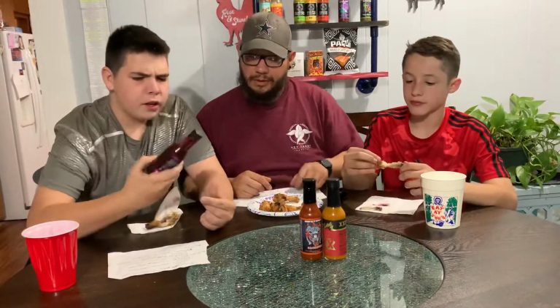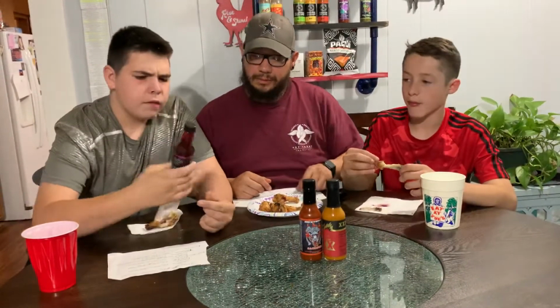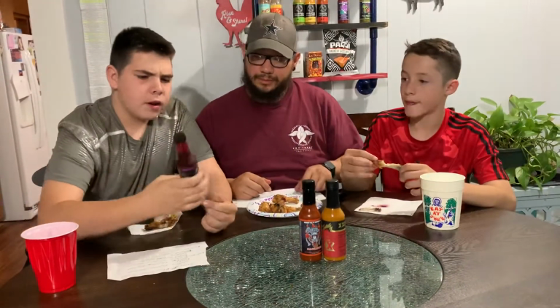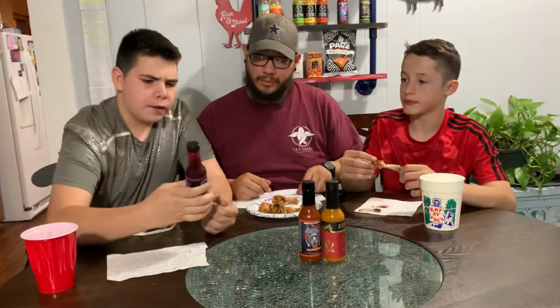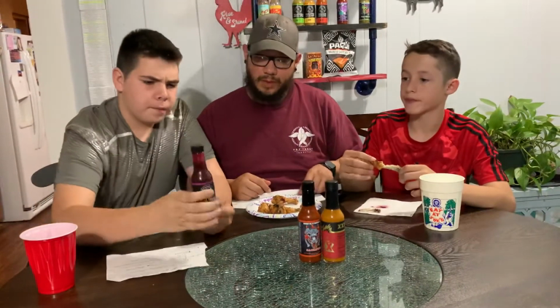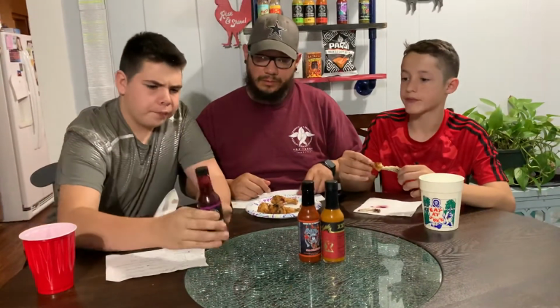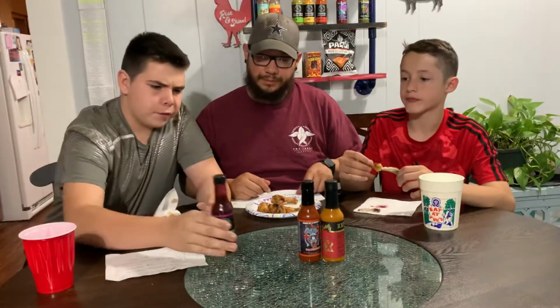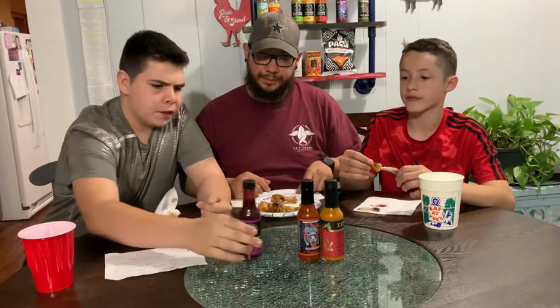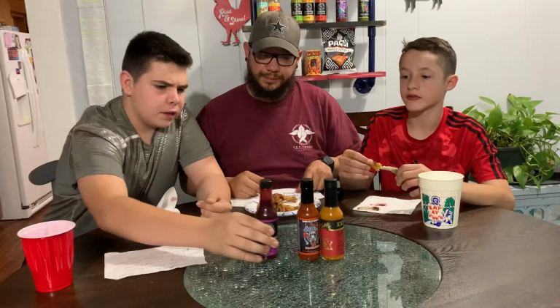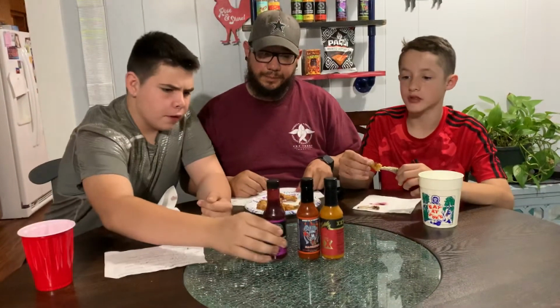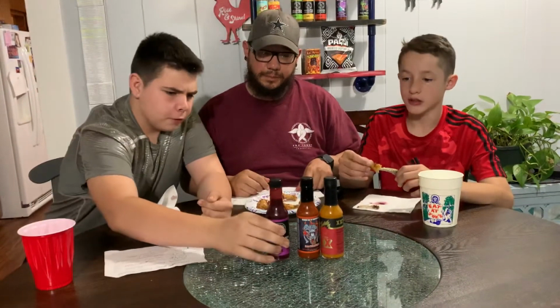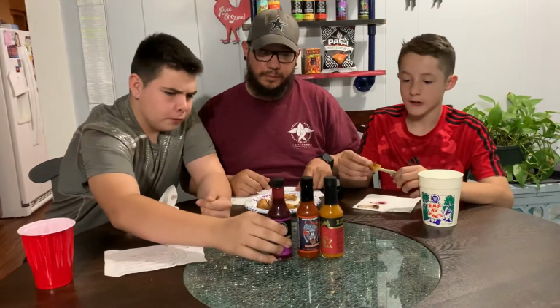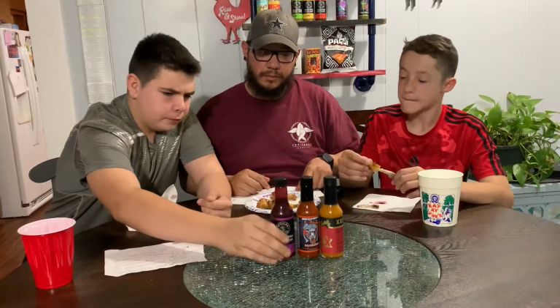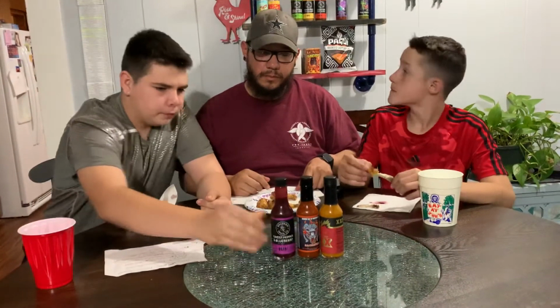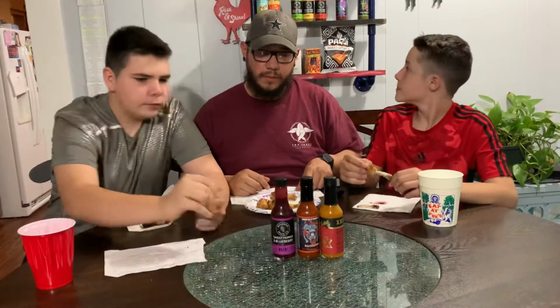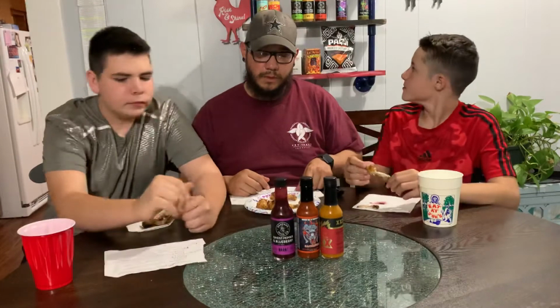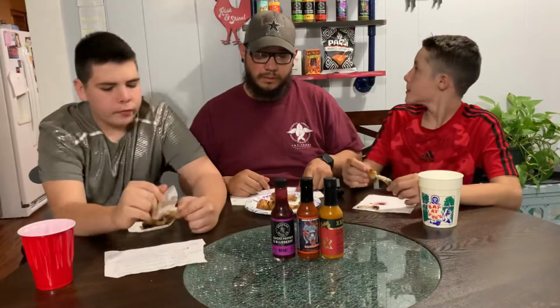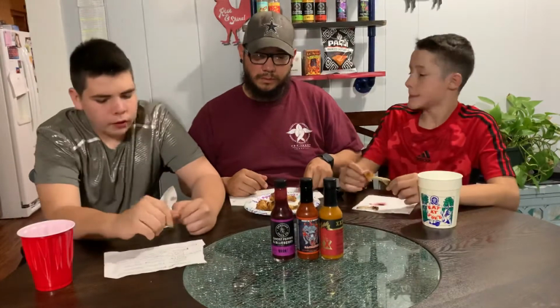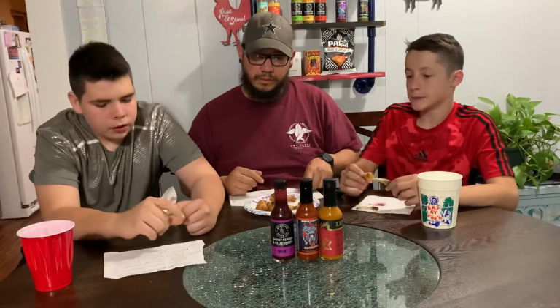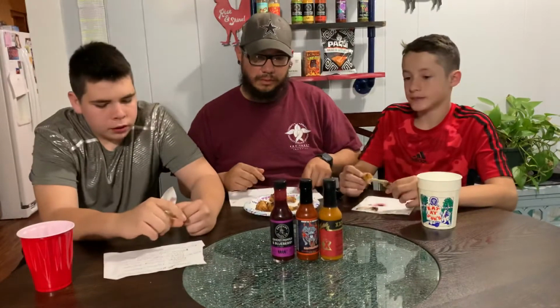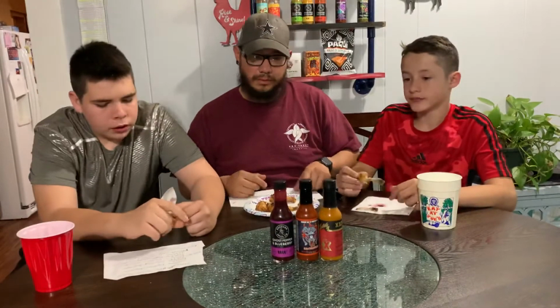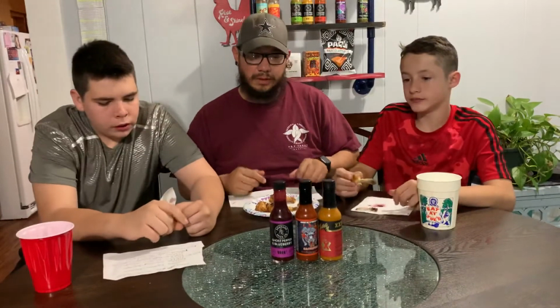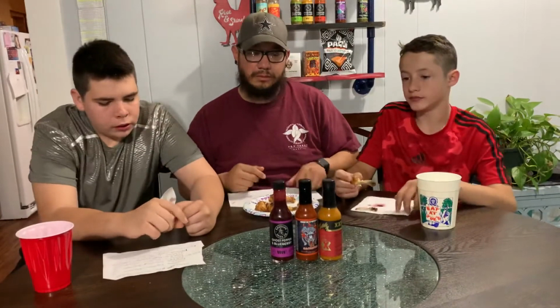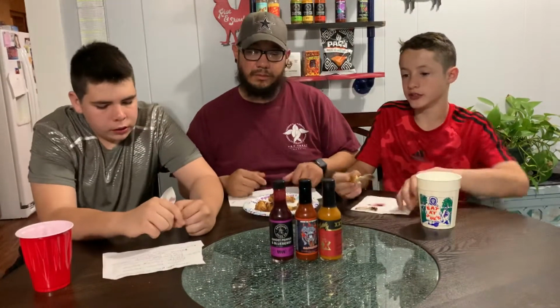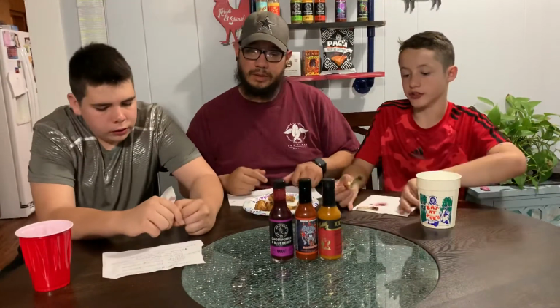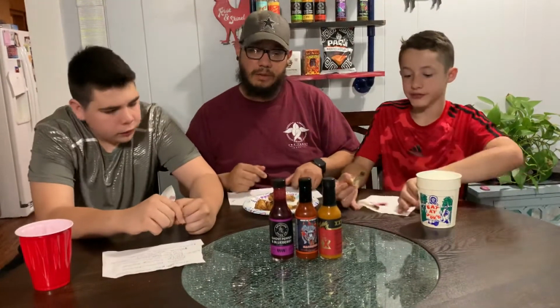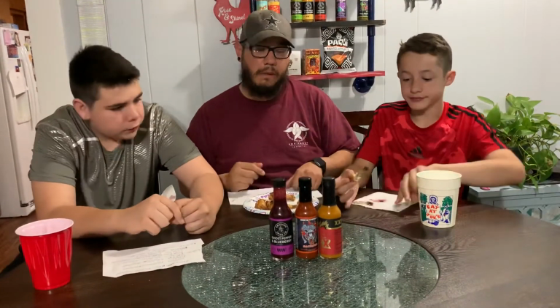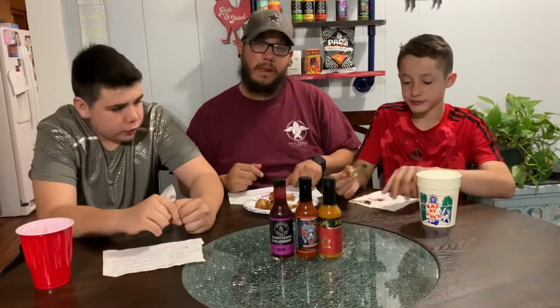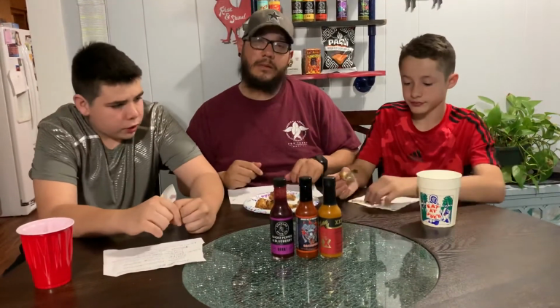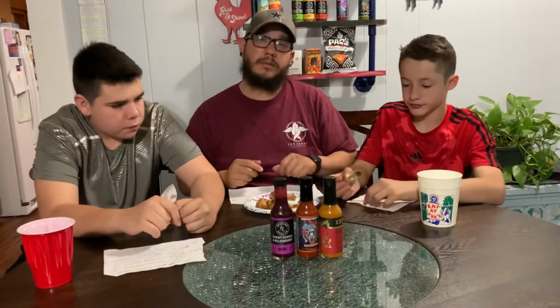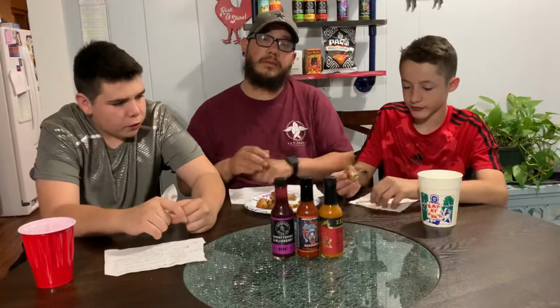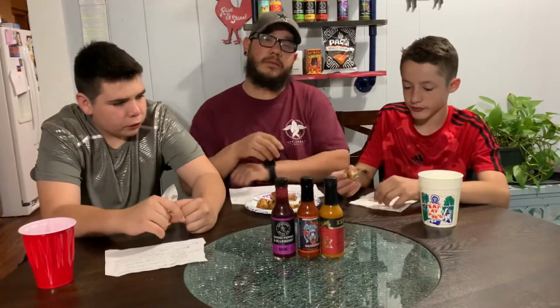I couldn't find any seeds though. Well, that's good. It's pretty good overall.